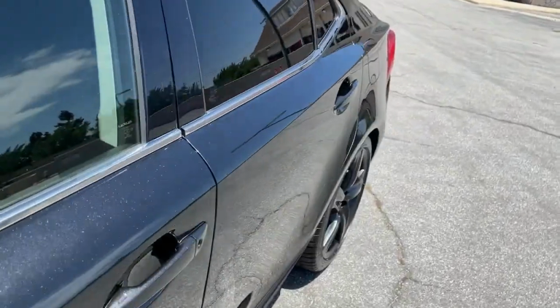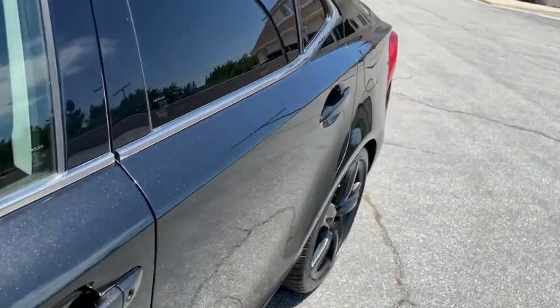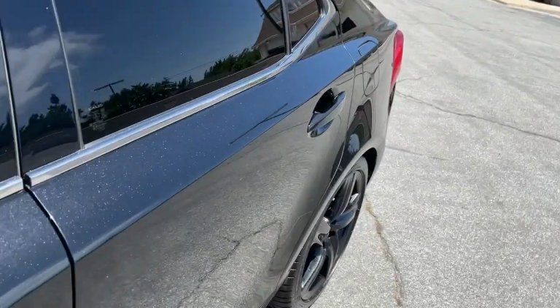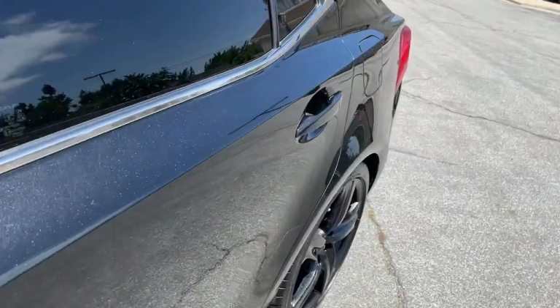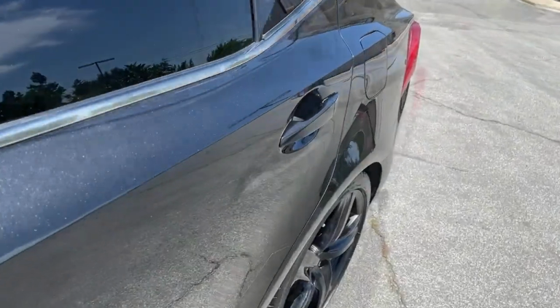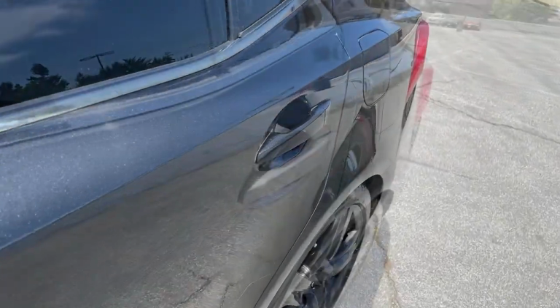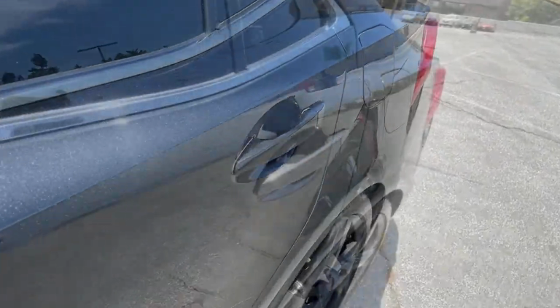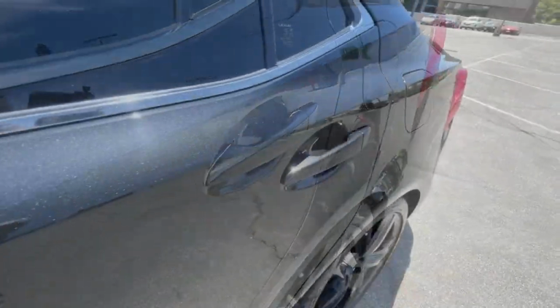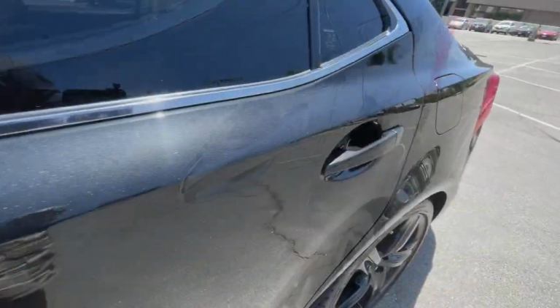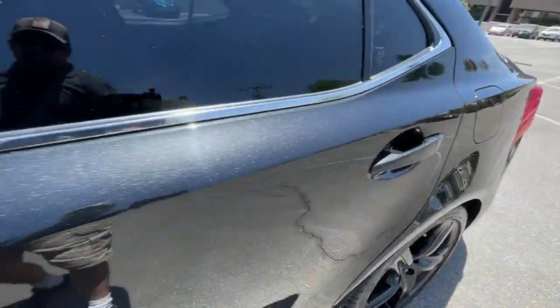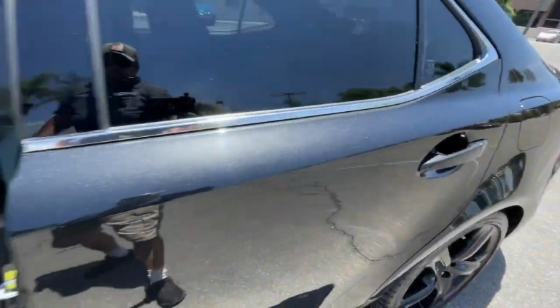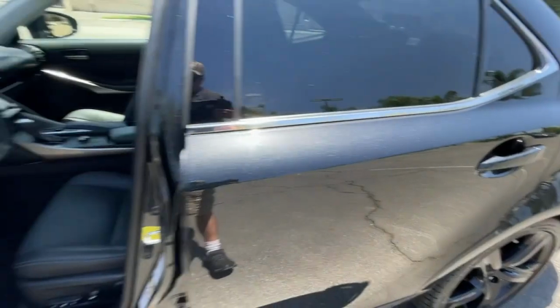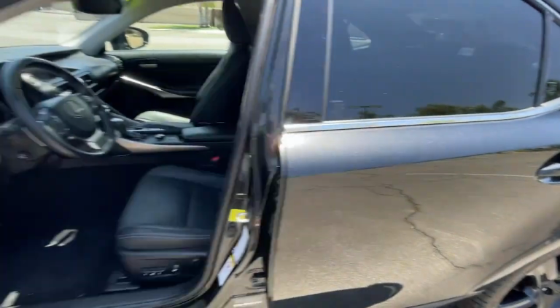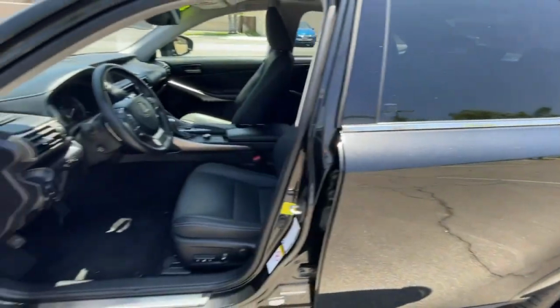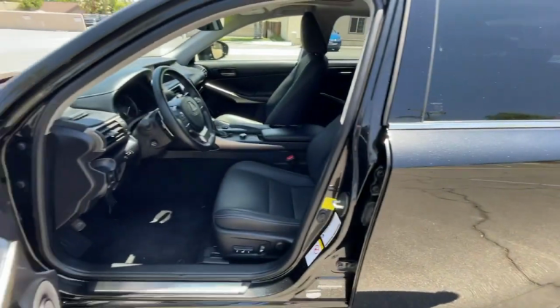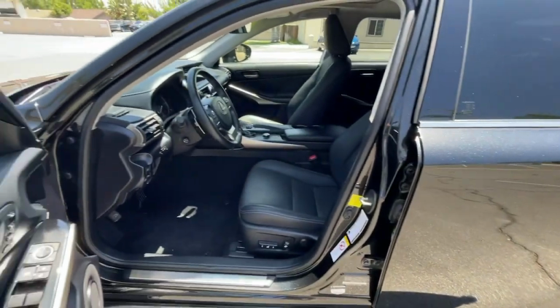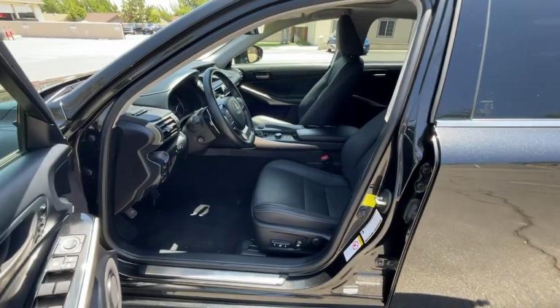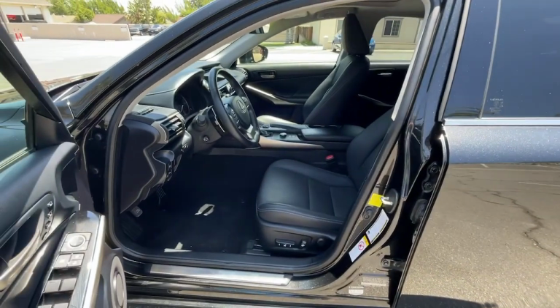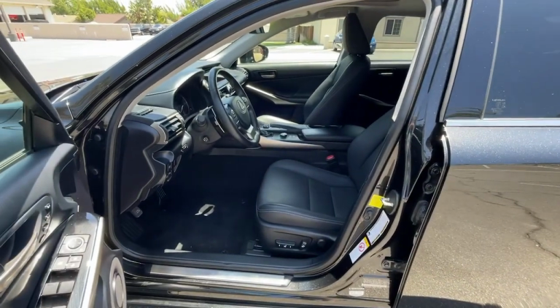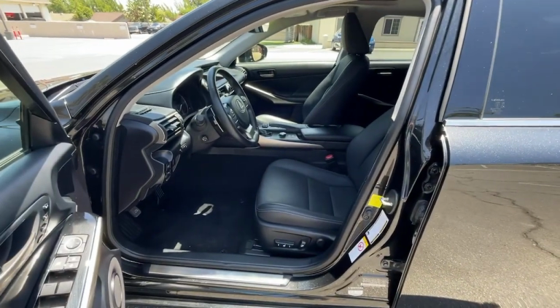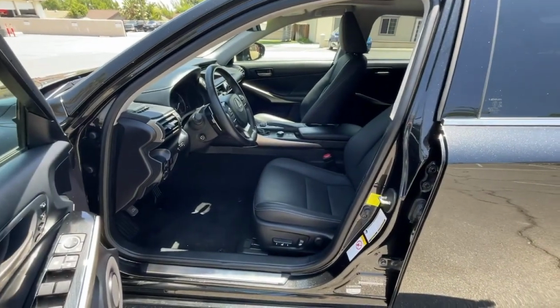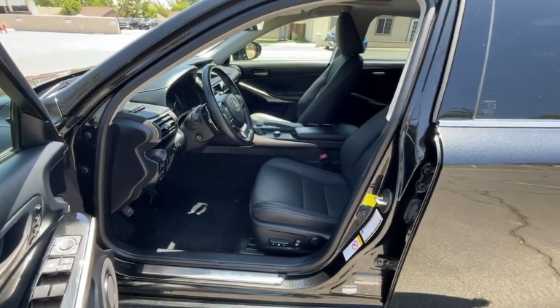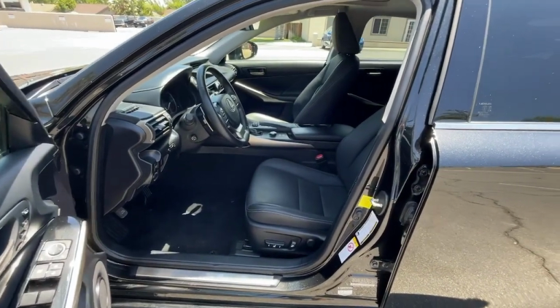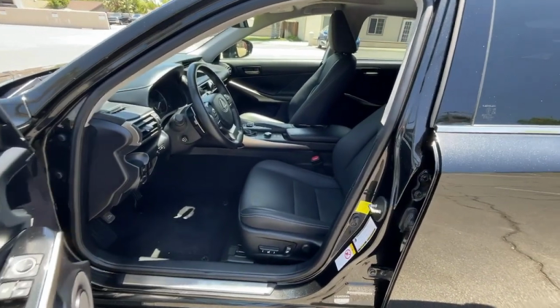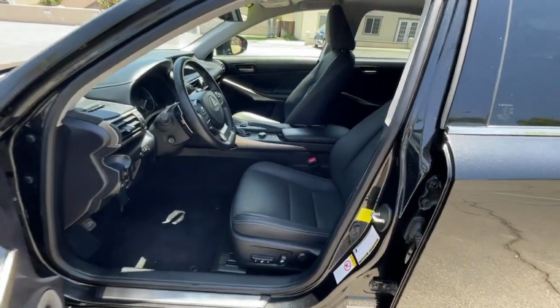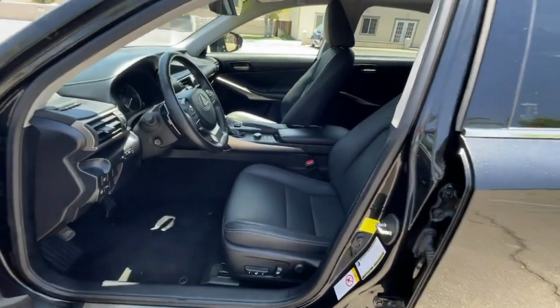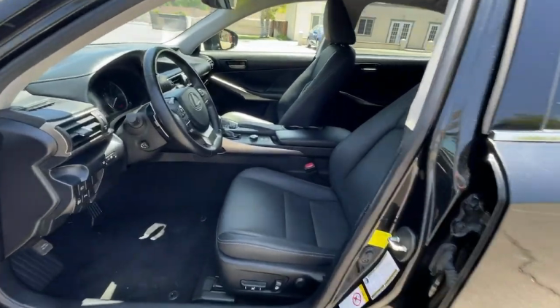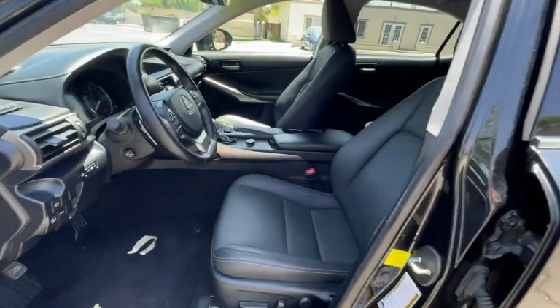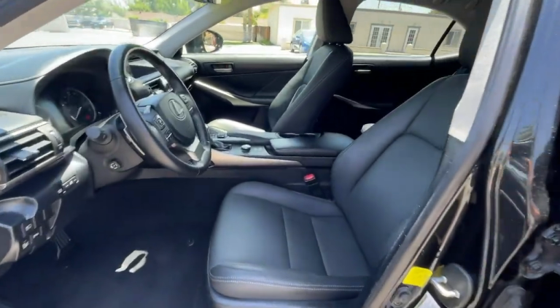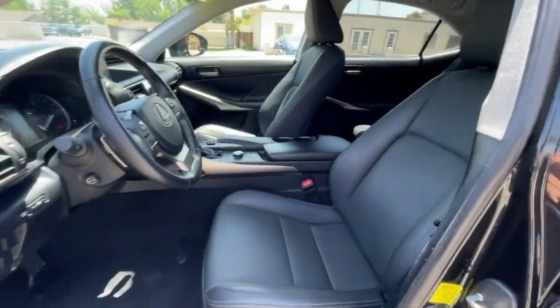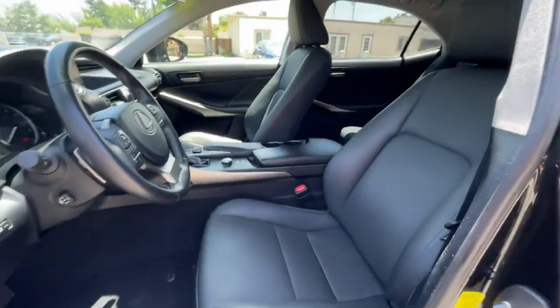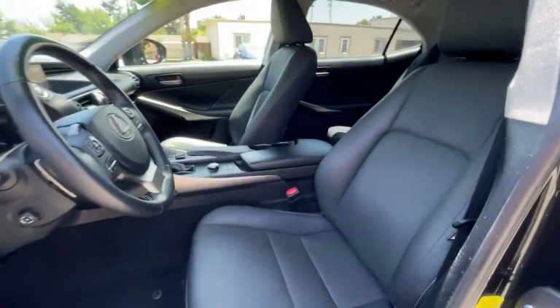Heated mirrors, power passenger seat, Bluetooth connection, multi-zone AC.